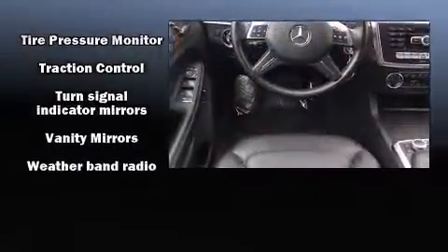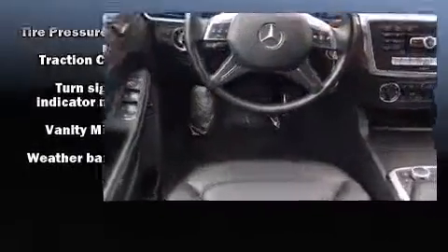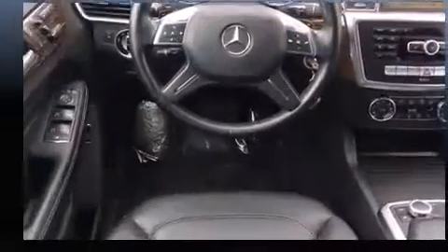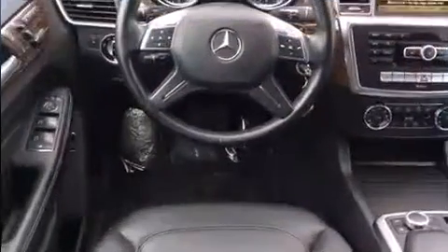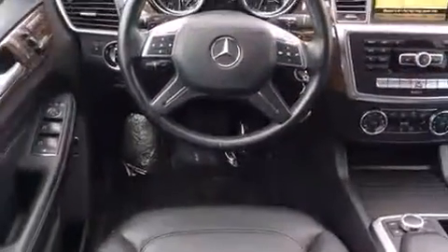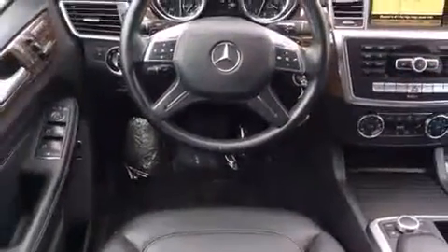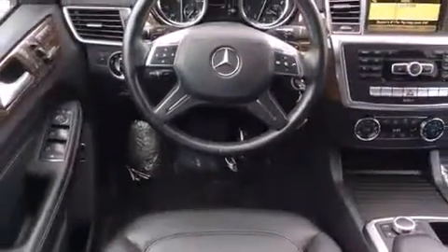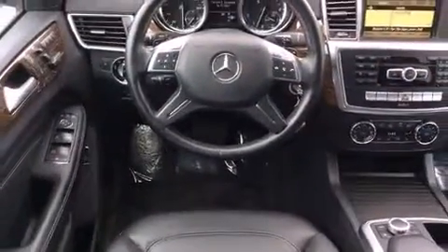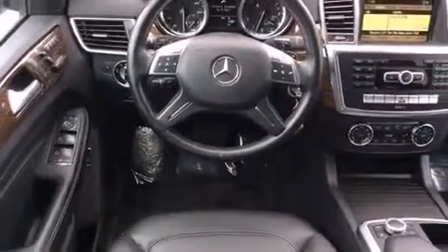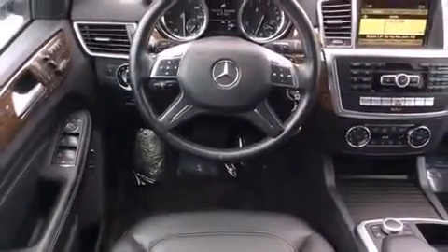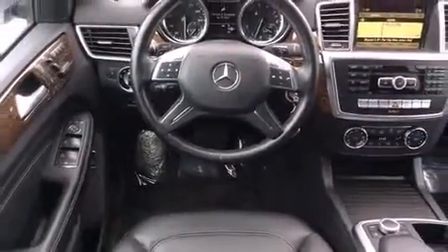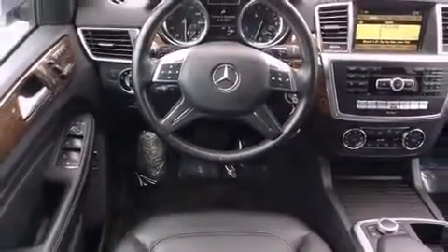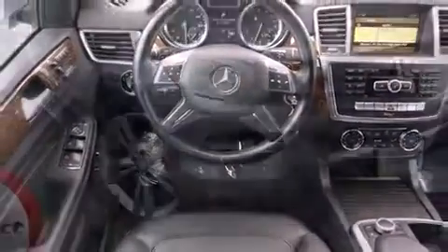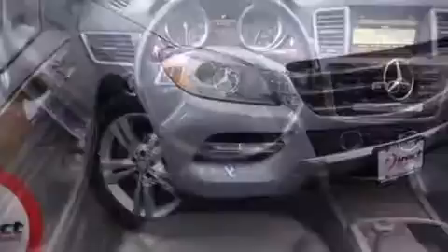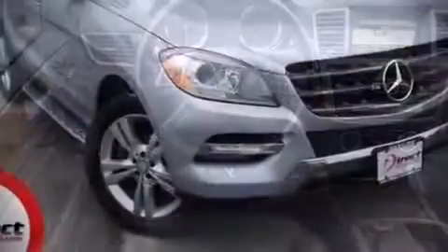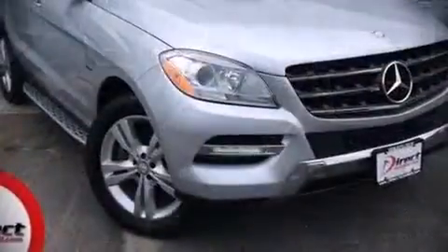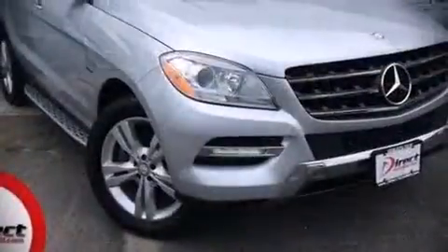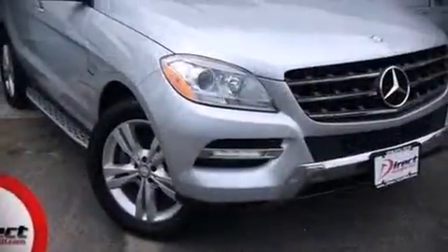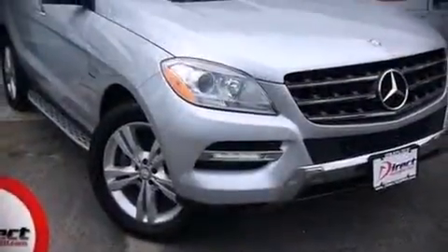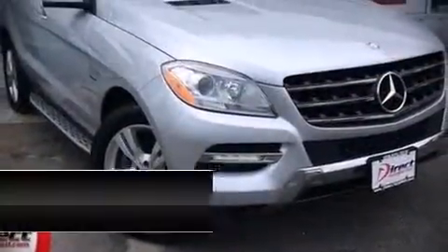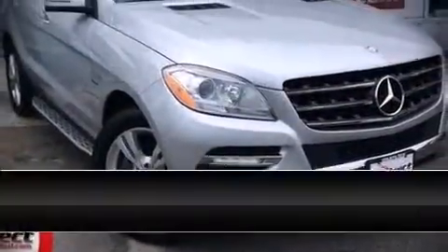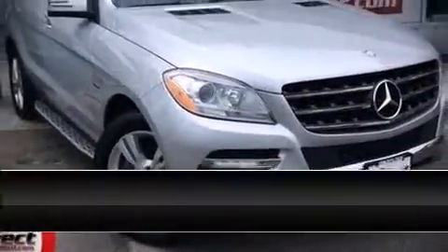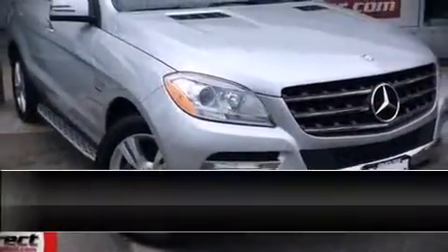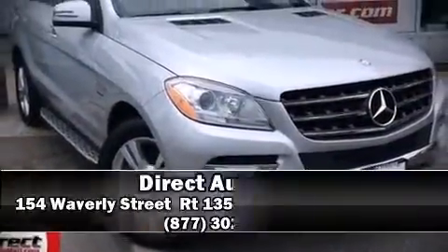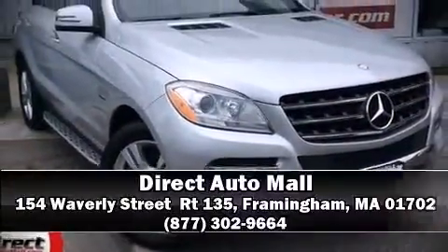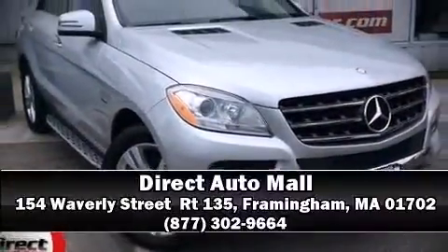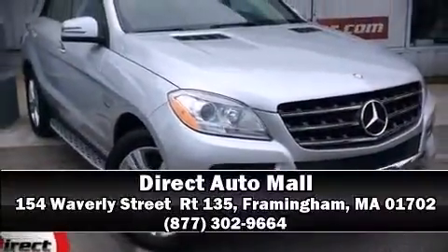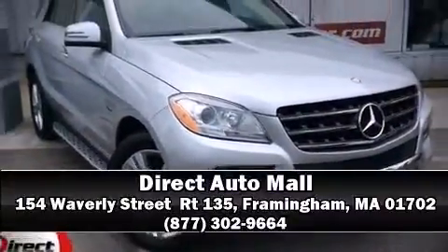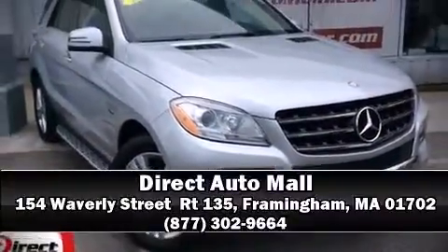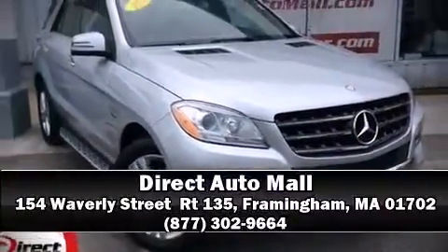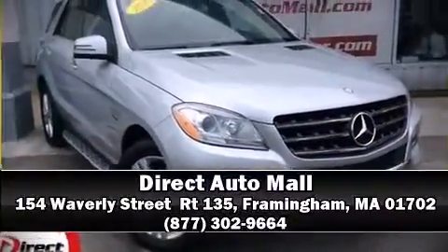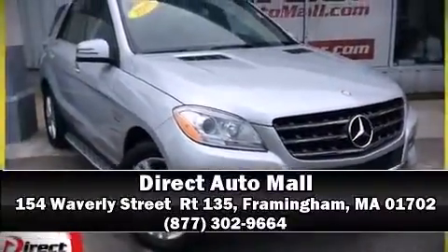Our team is professional, and we offer a no-pressure environment. Come on in and take a test drive.